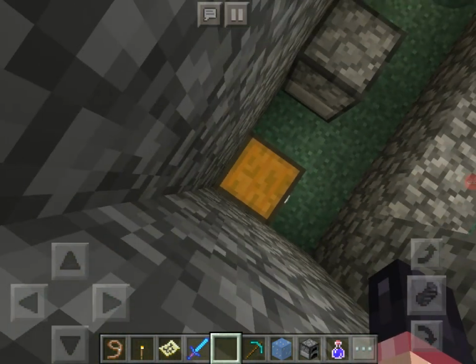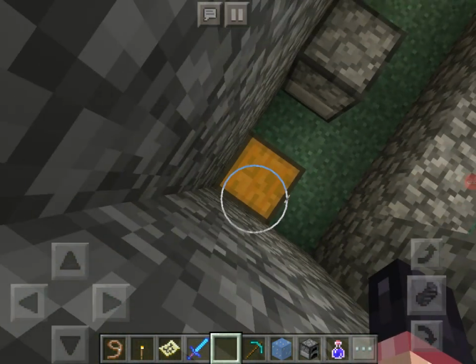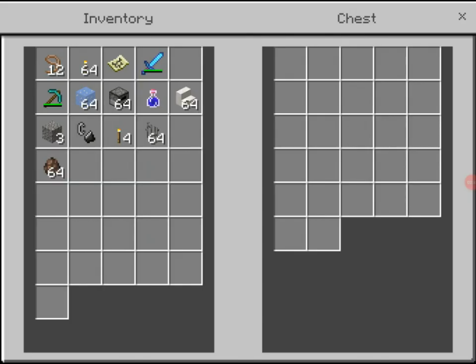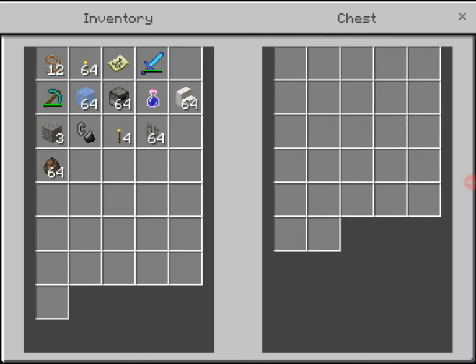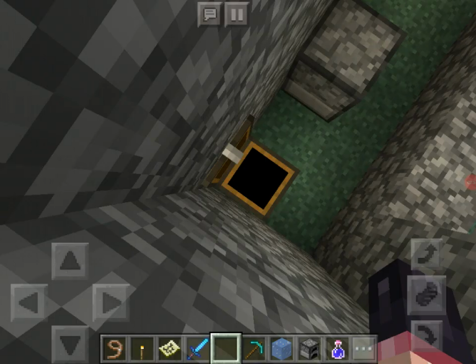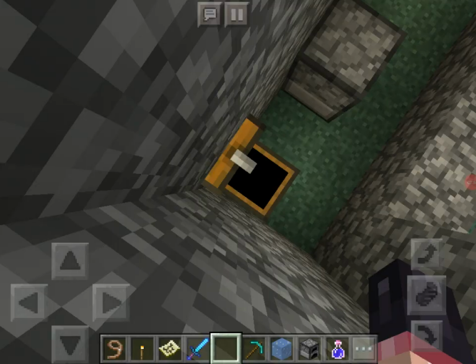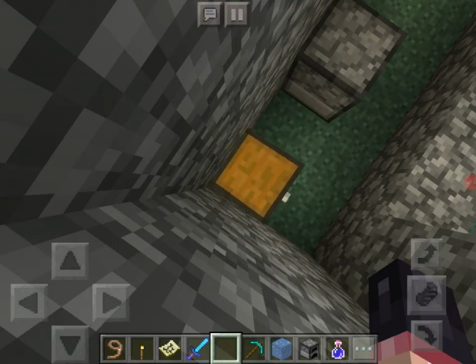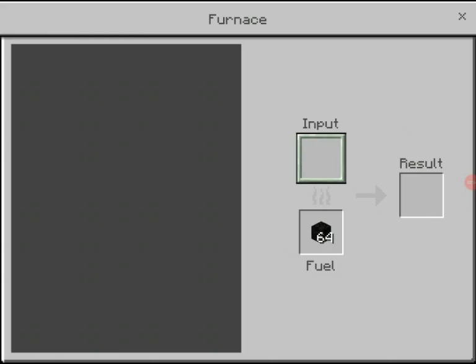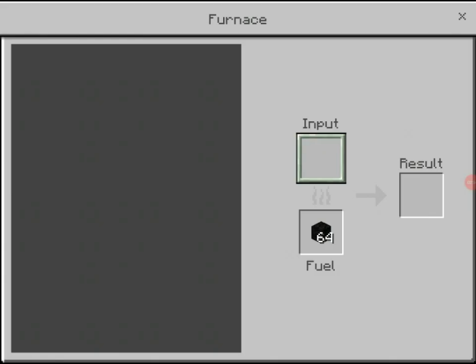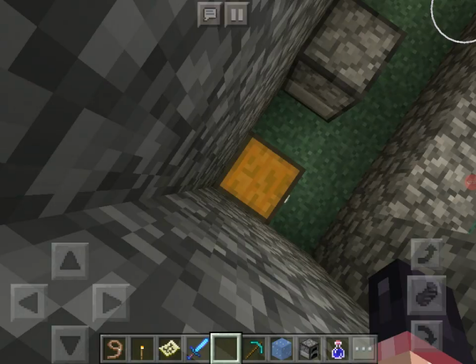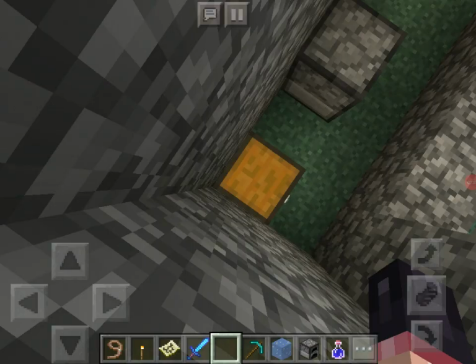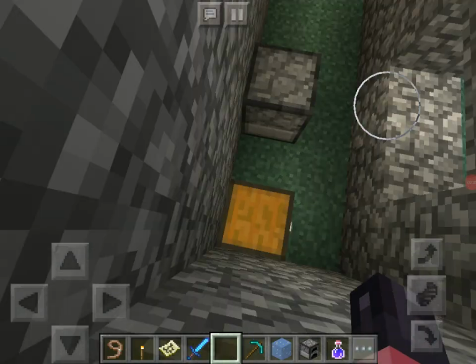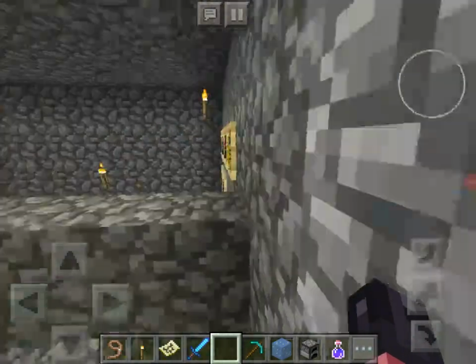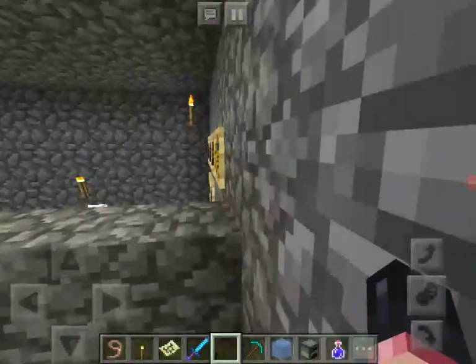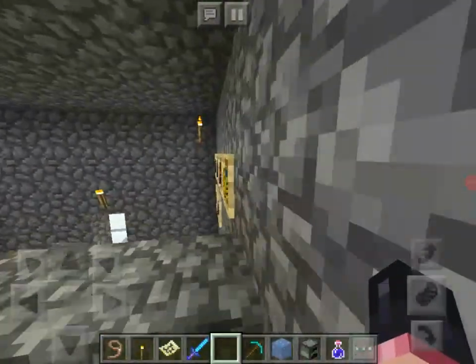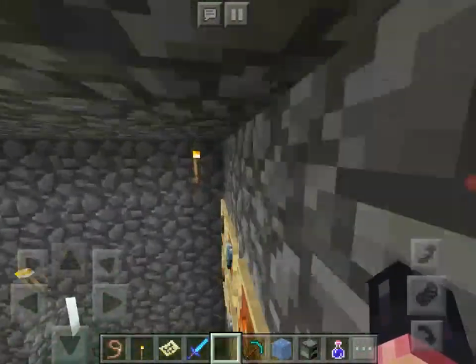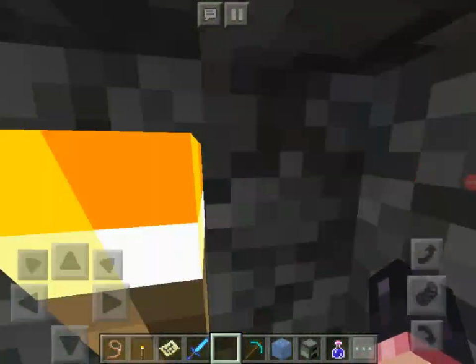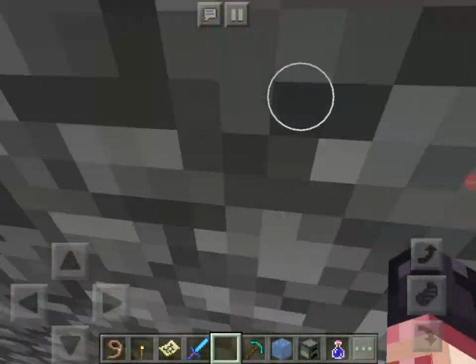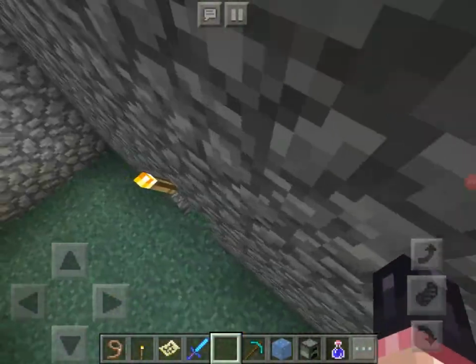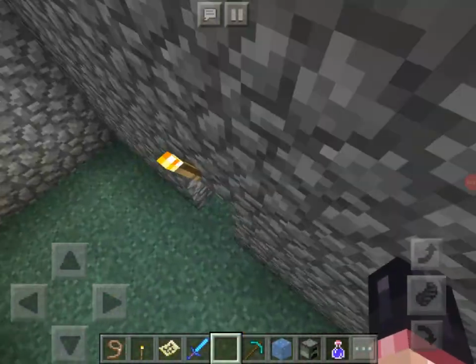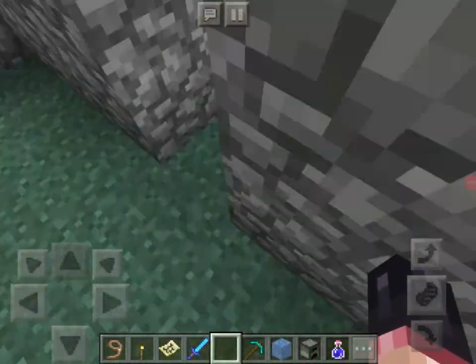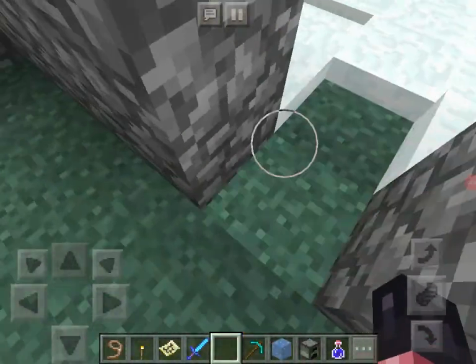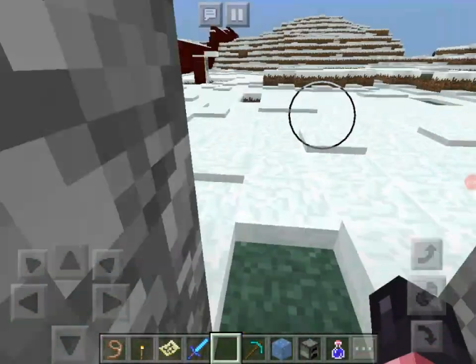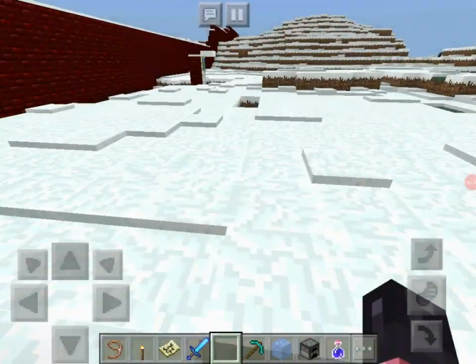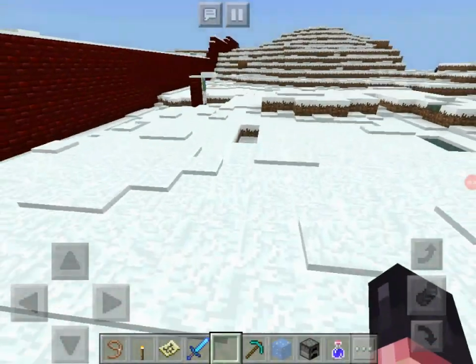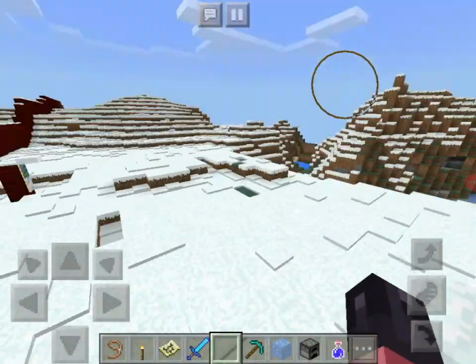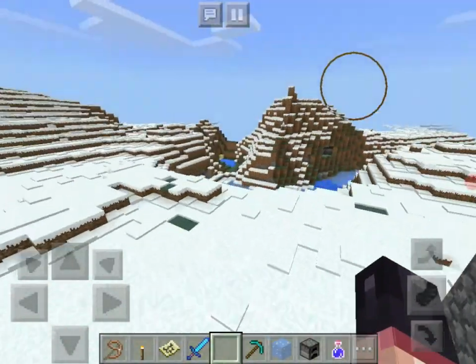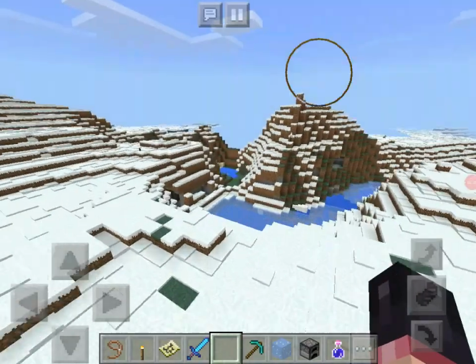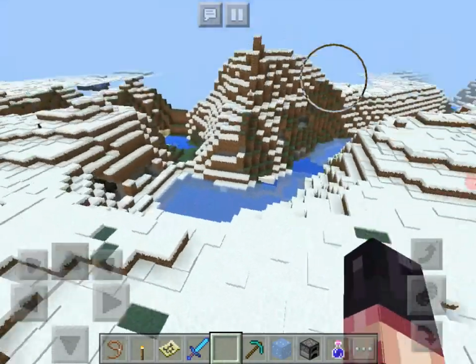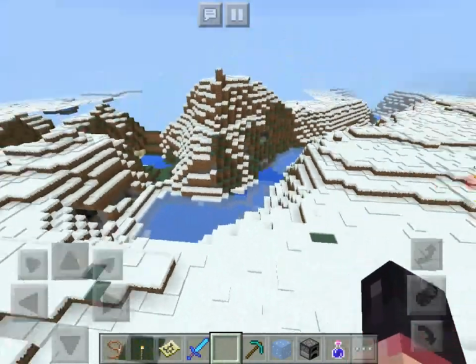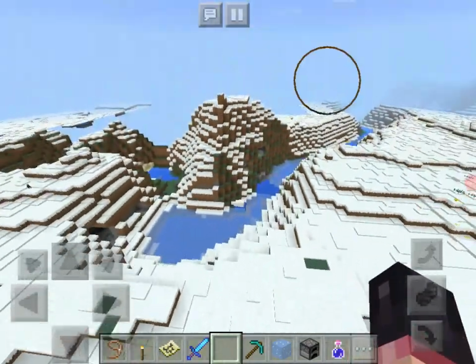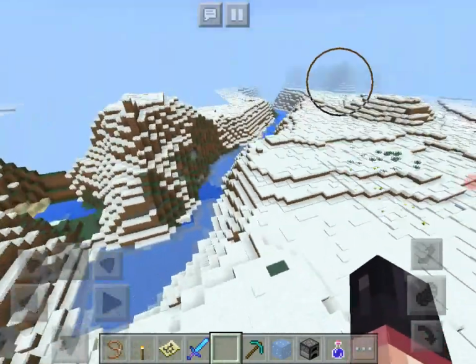I'm trying to look in this chest. There is nothing in the chest. There is a furnace with a bunch of coal in it. Someone's naughty.